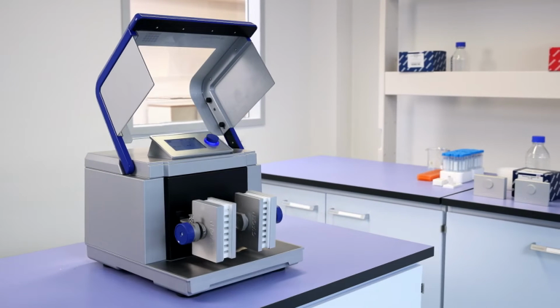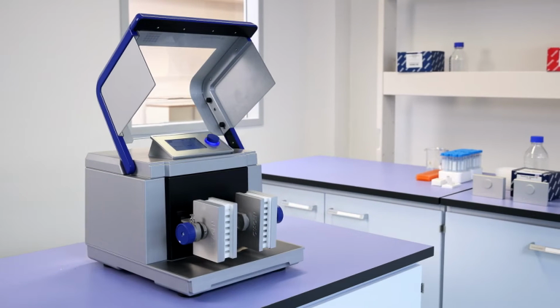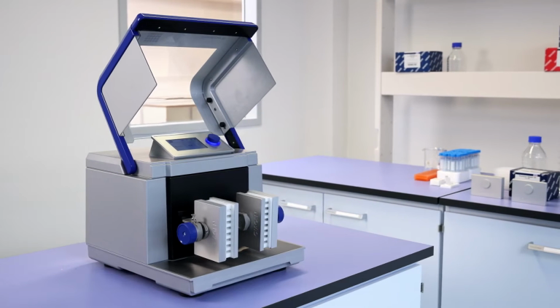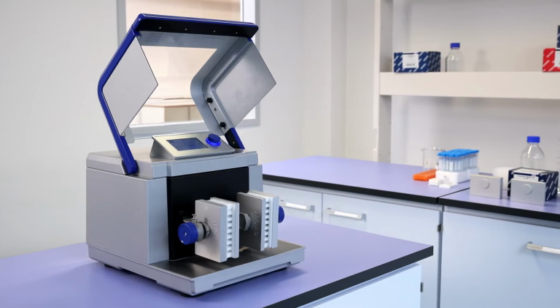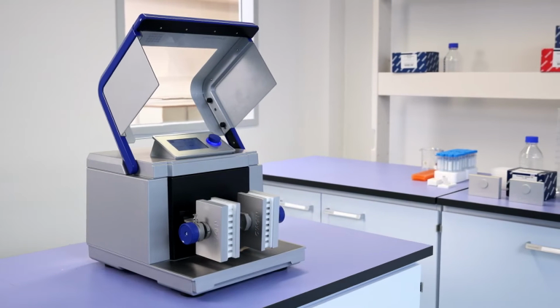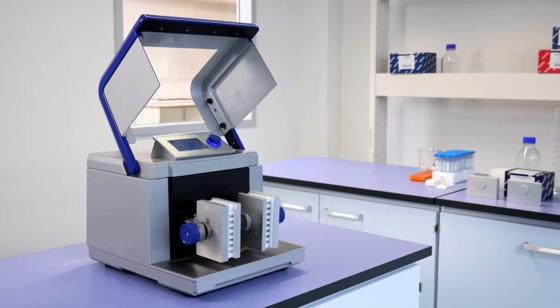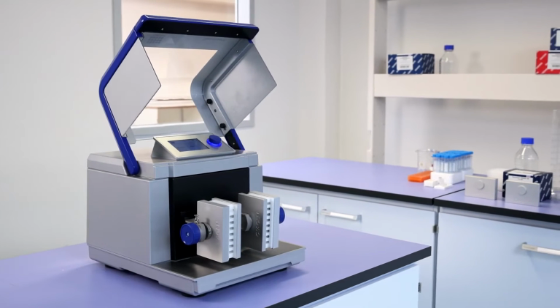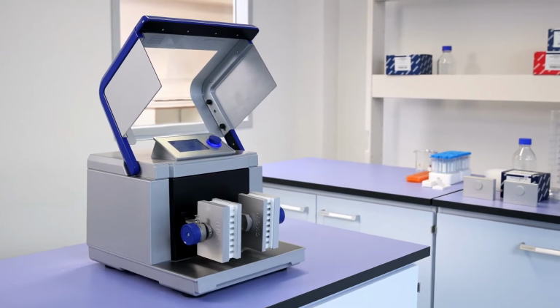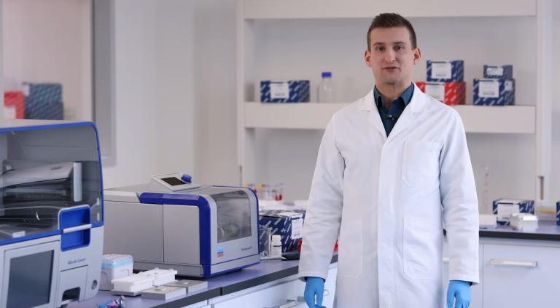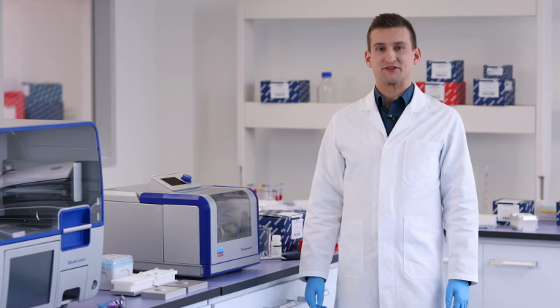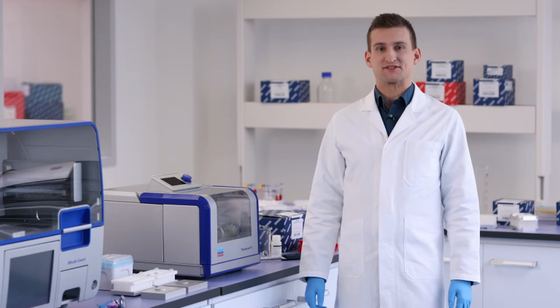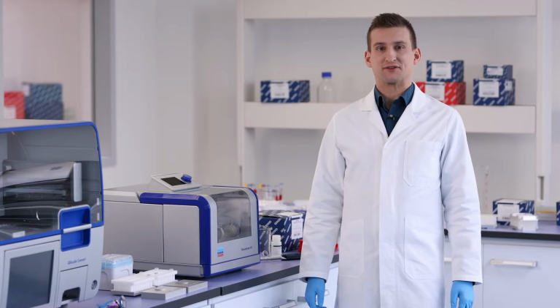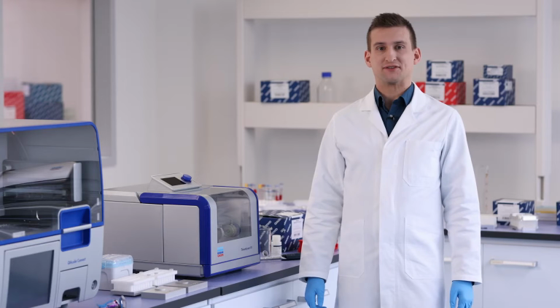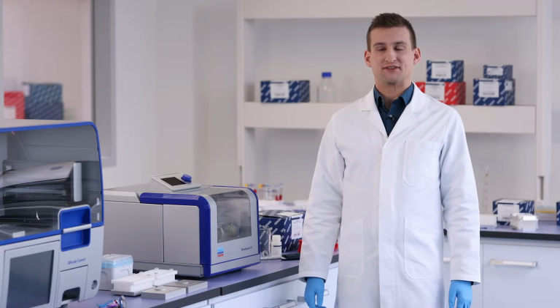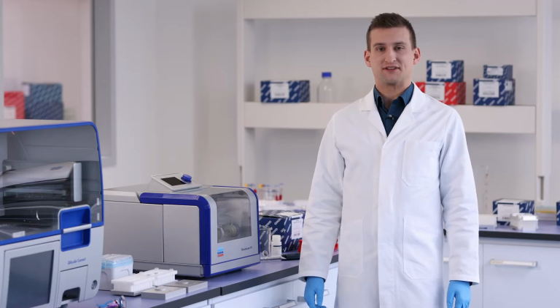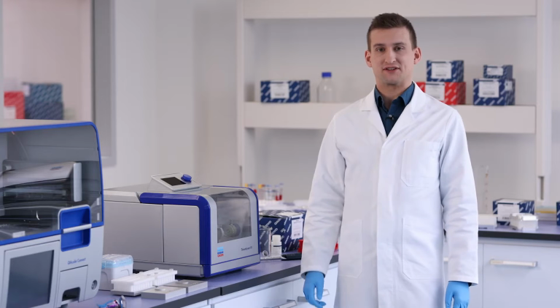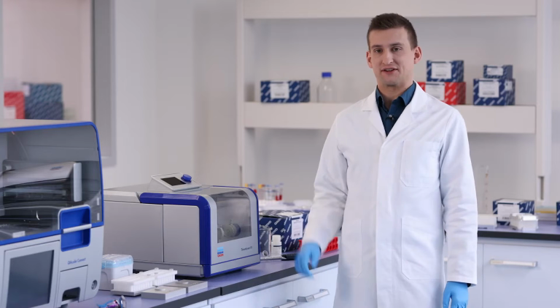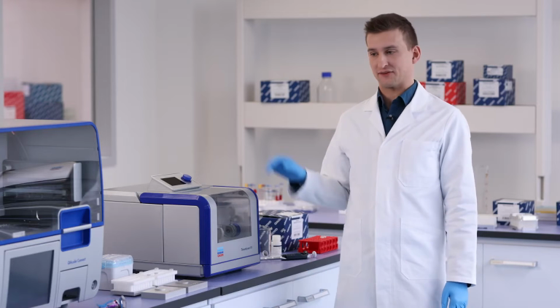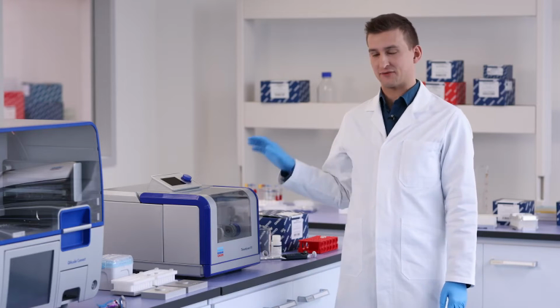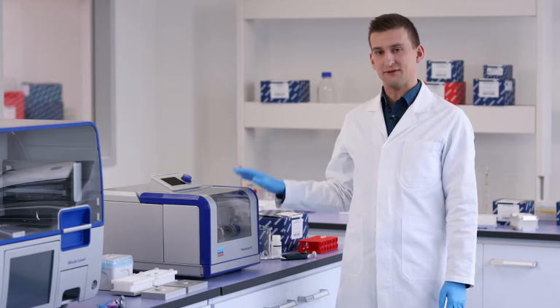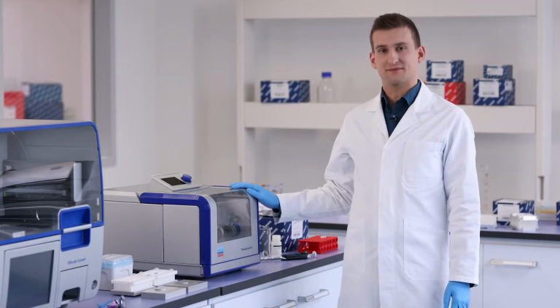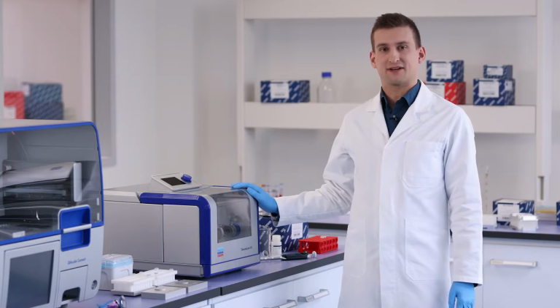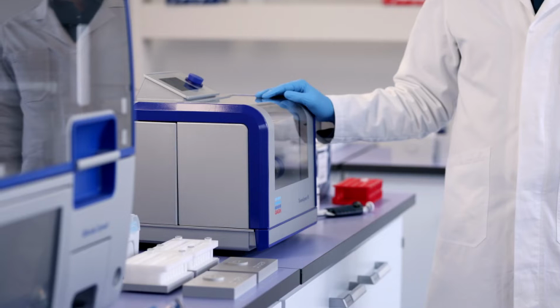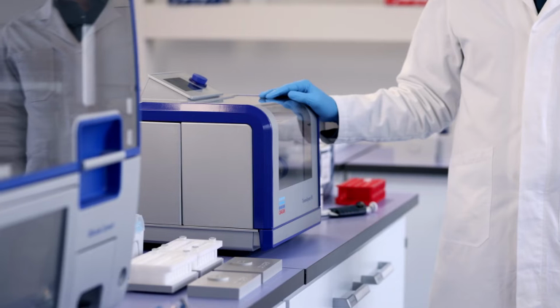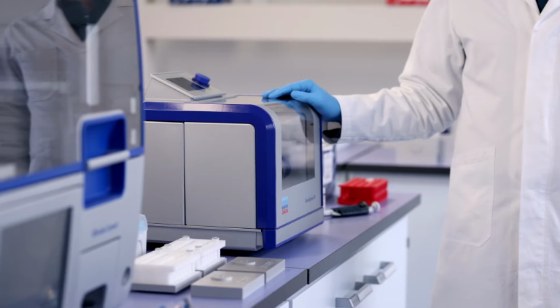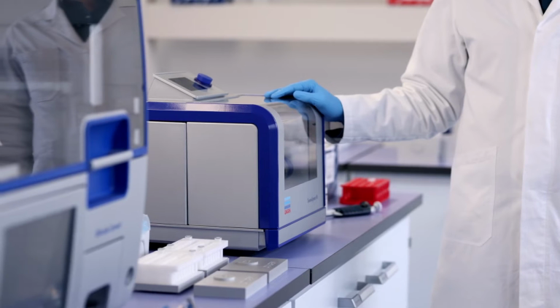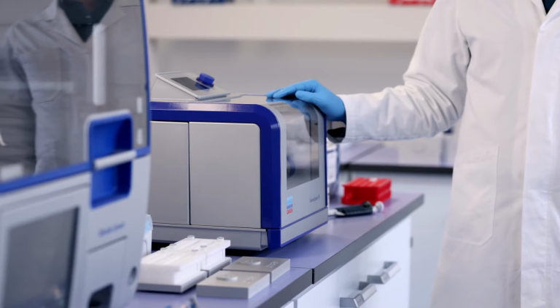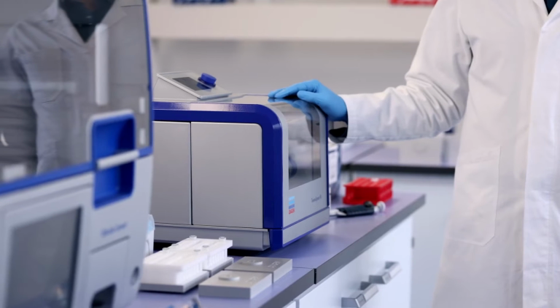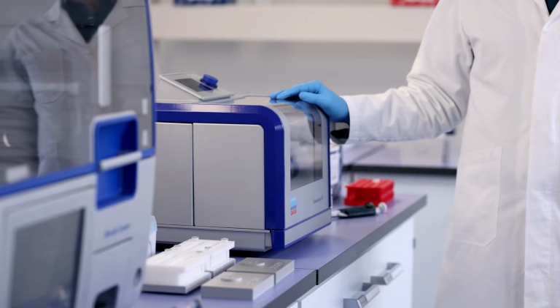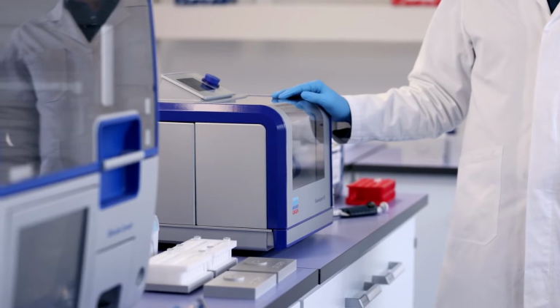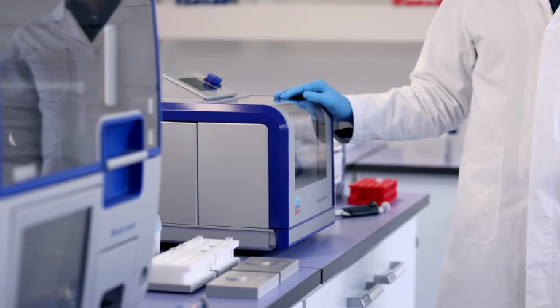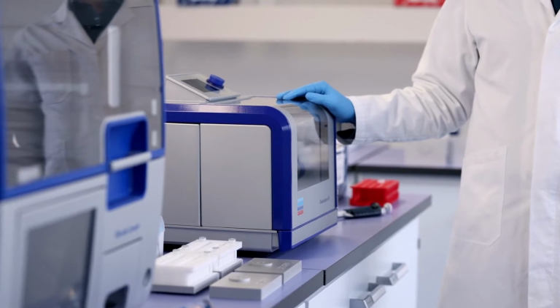Today I'll be showing you how to install the Tissalizer 3 and how to run your first sample.